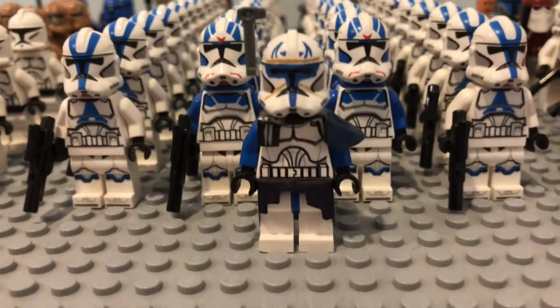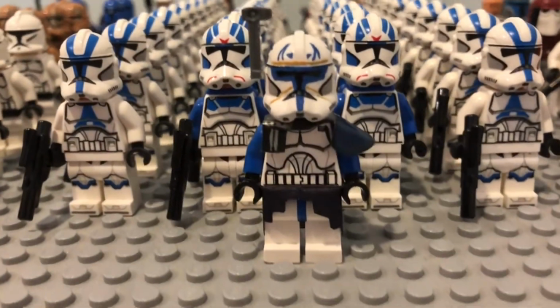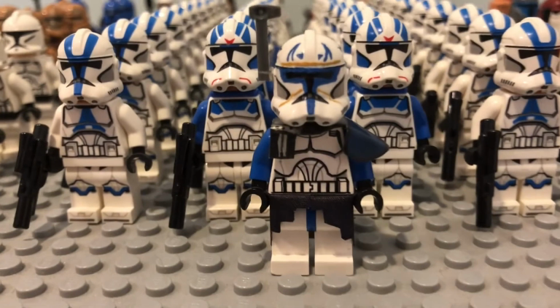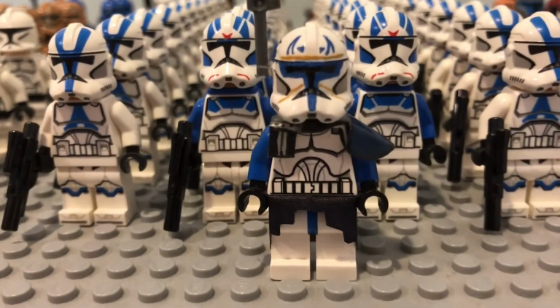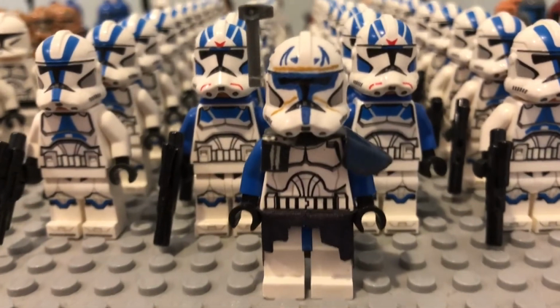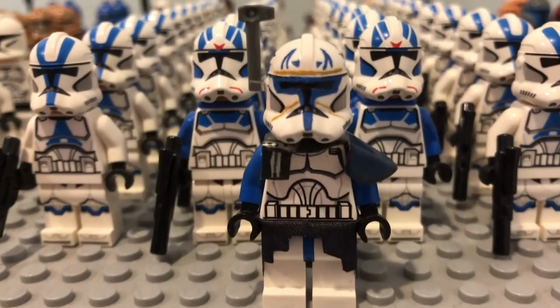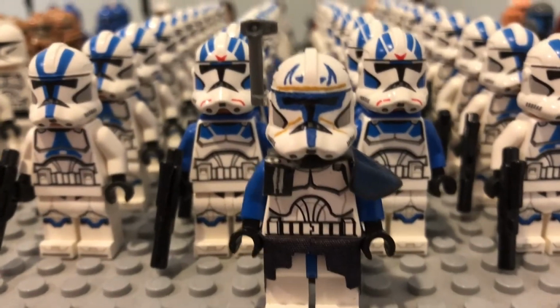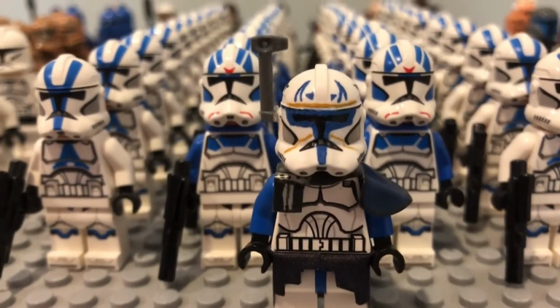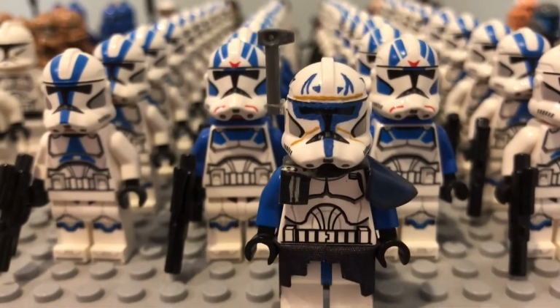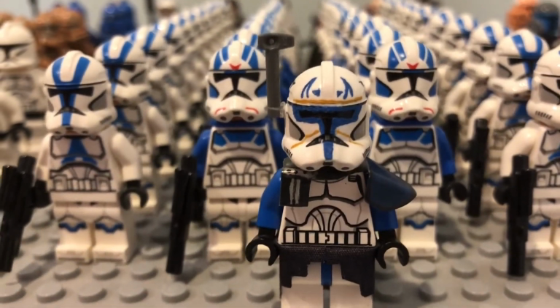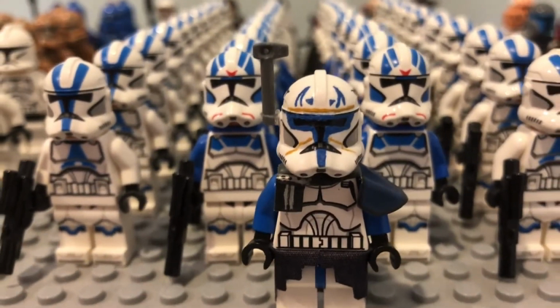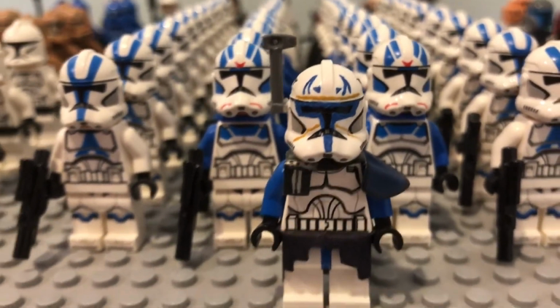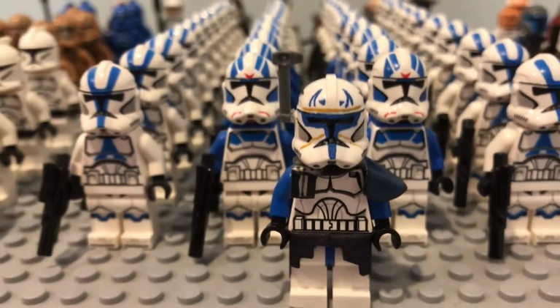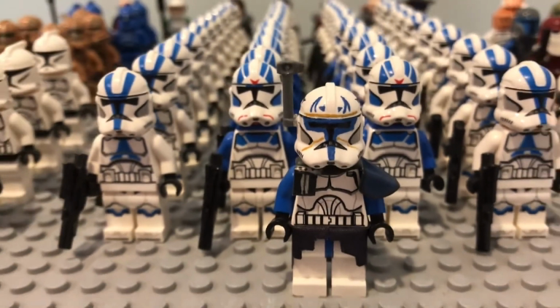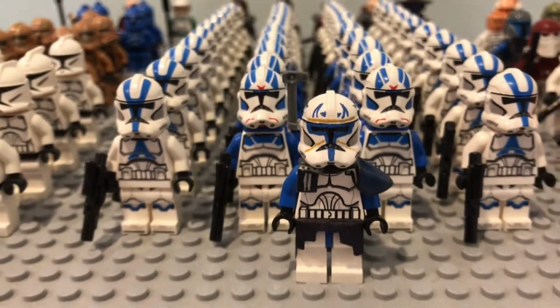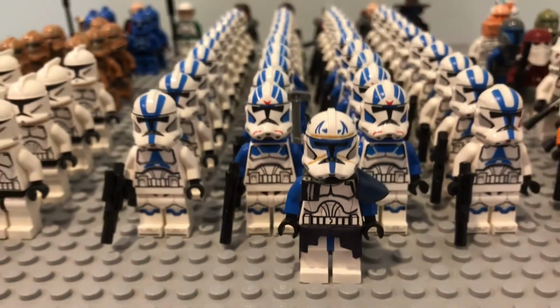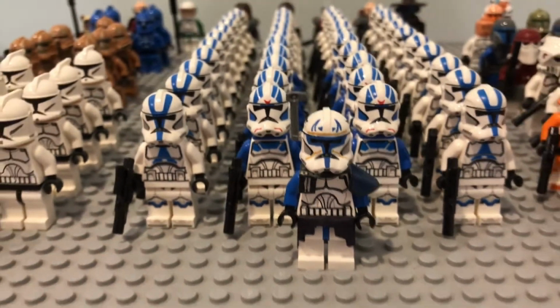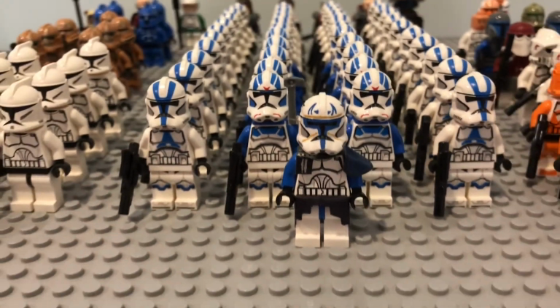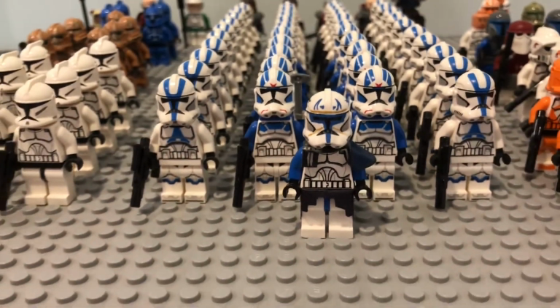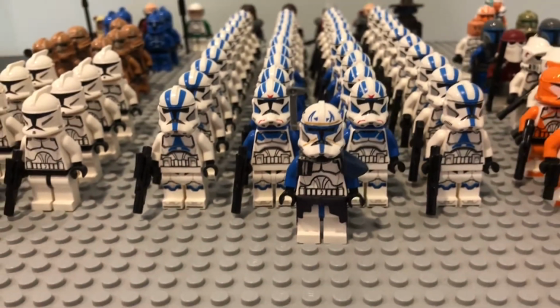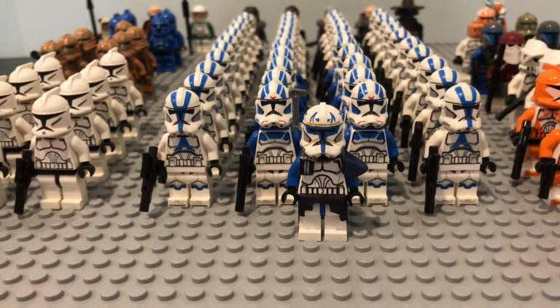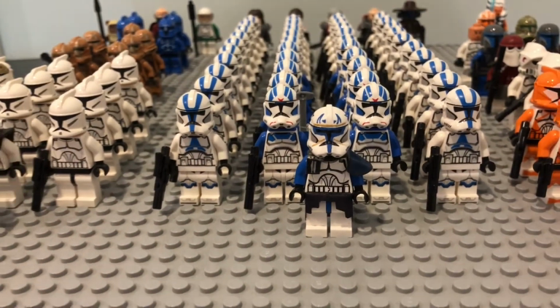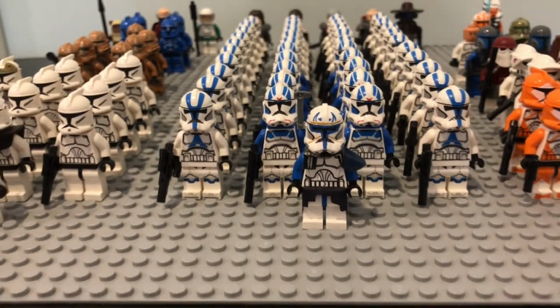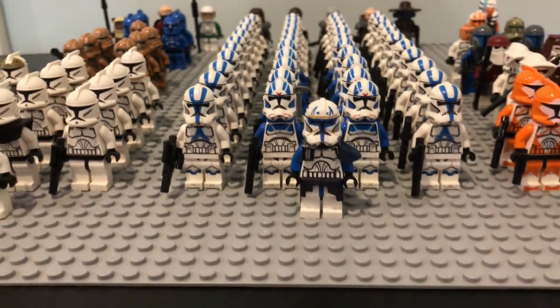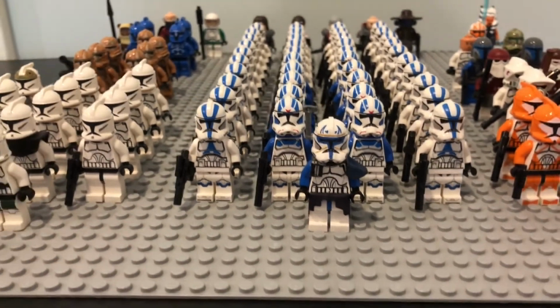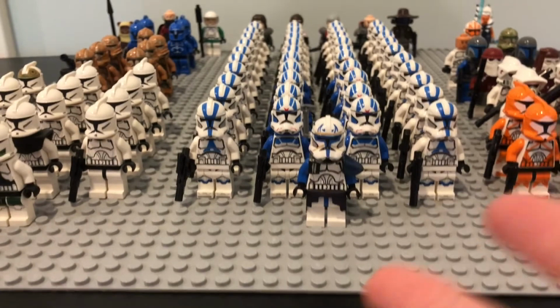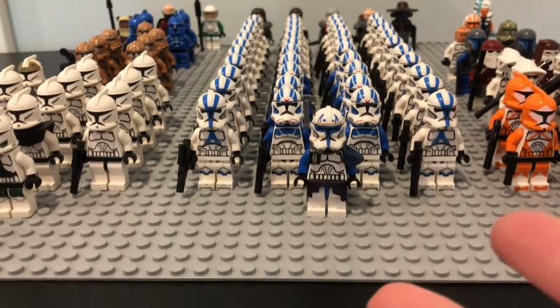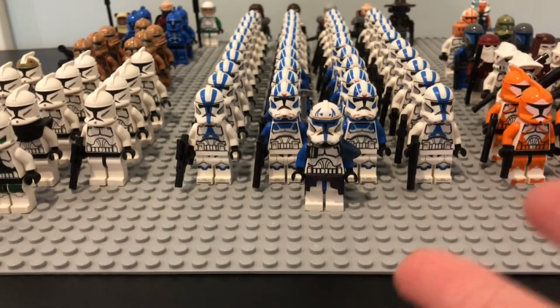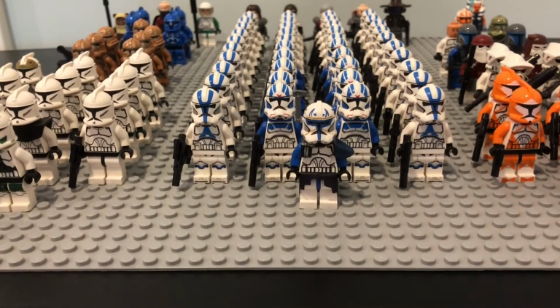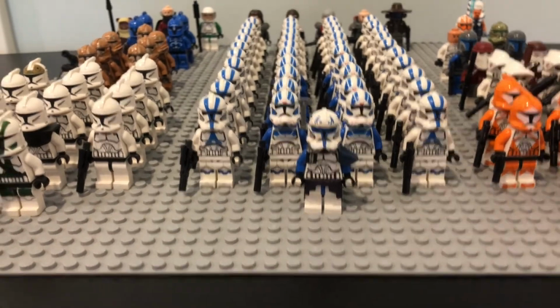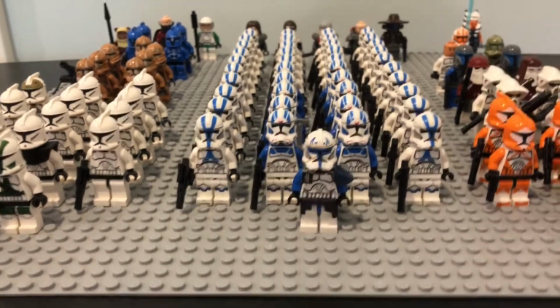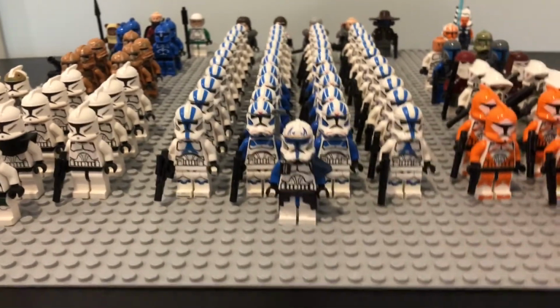Hello everybody, welcome back to the channel. Today I'm going to be showing you guys how I made this custom Rex.